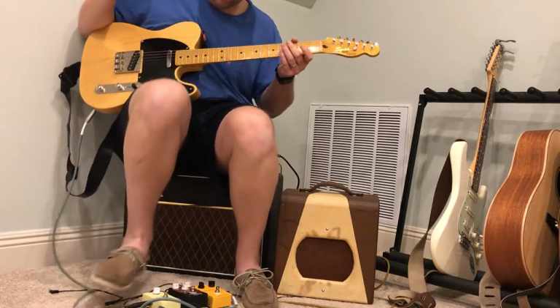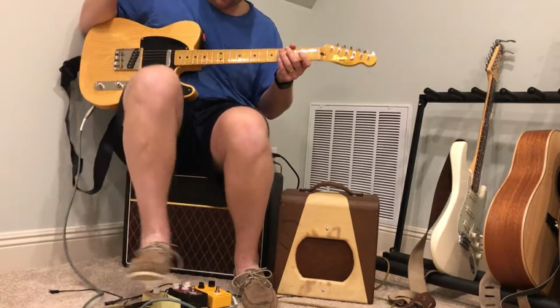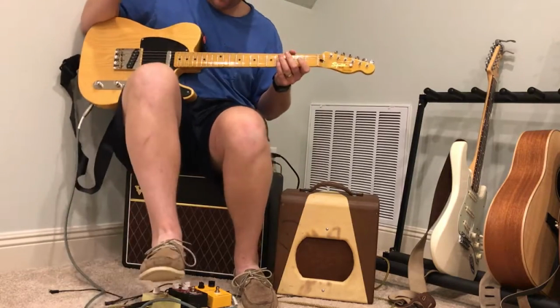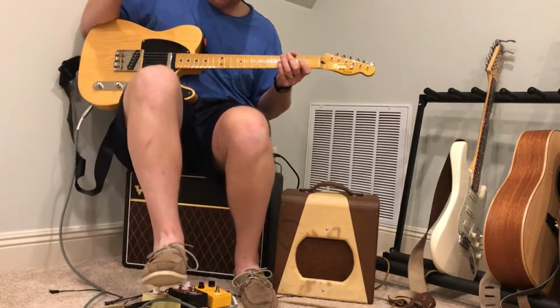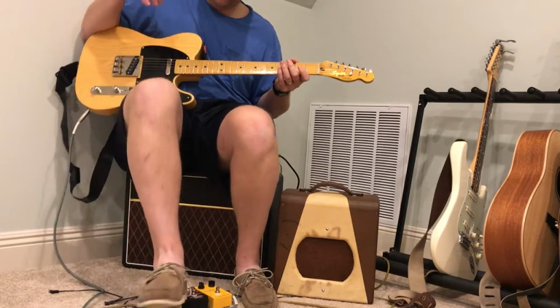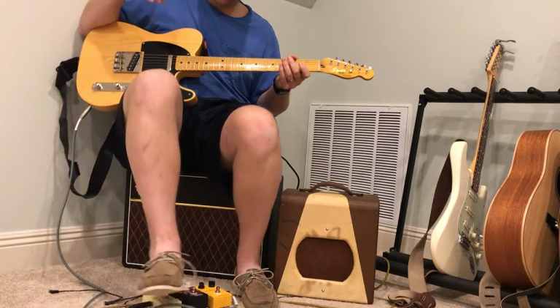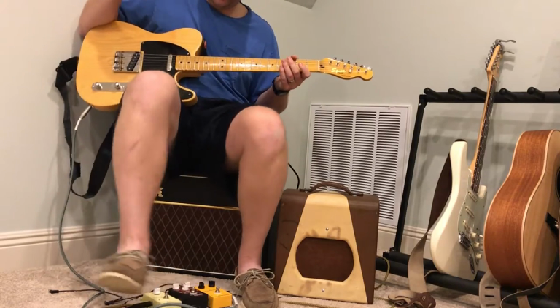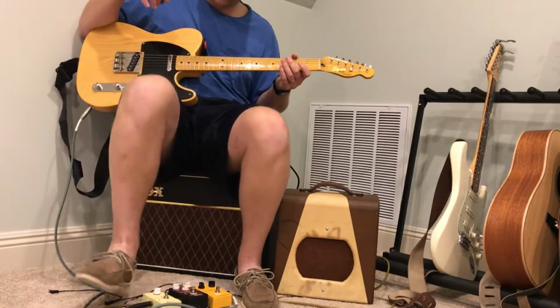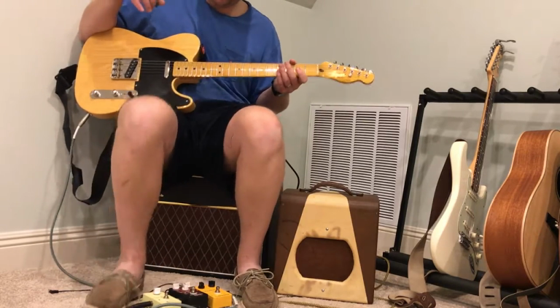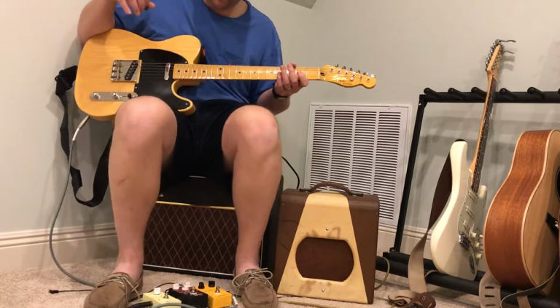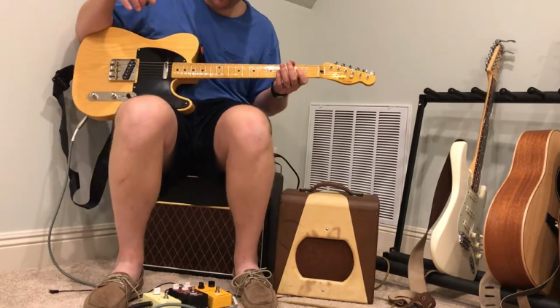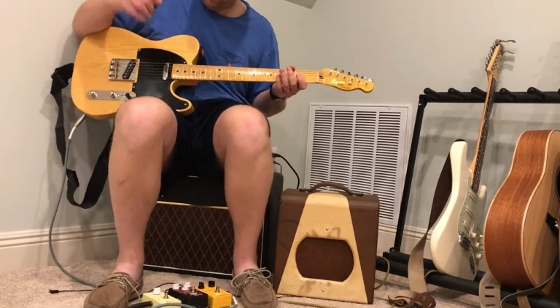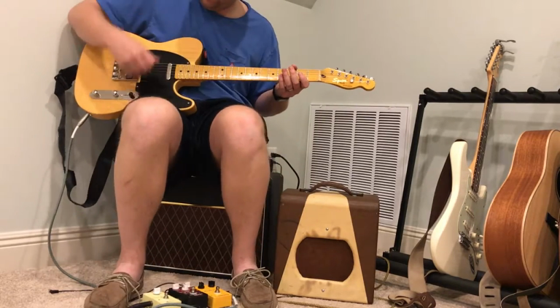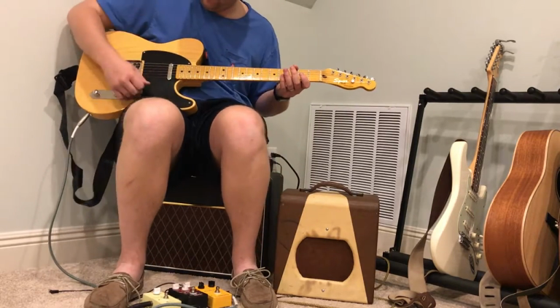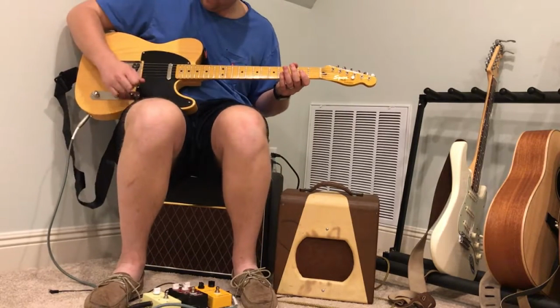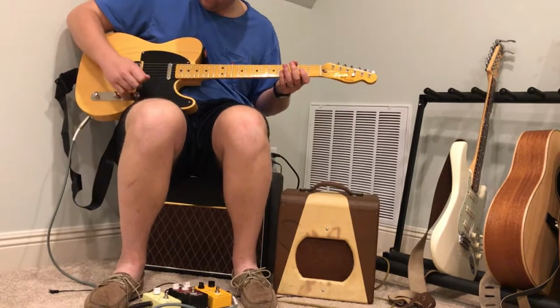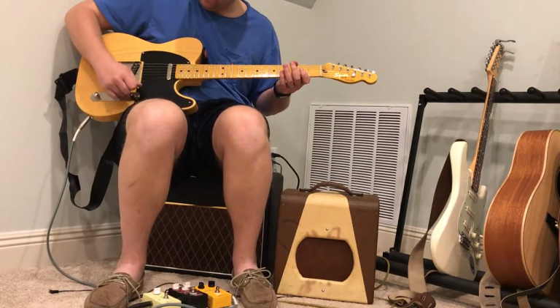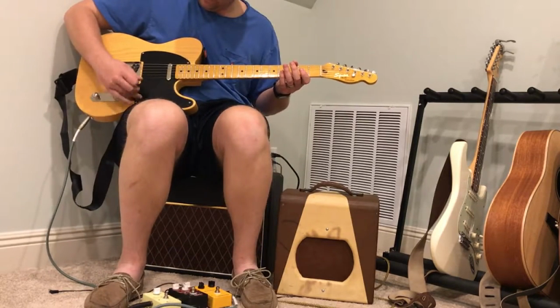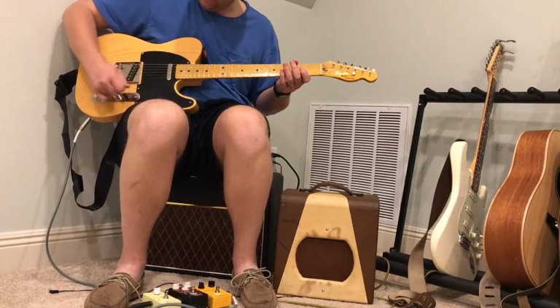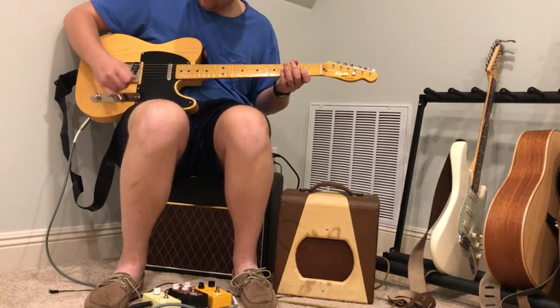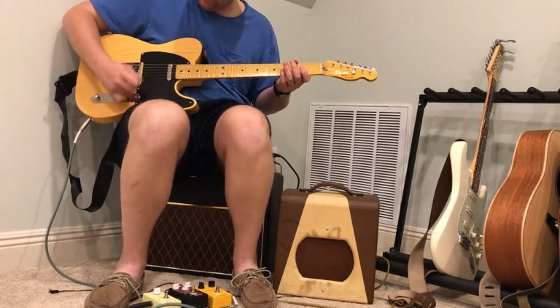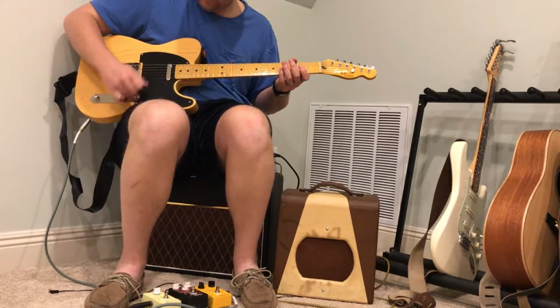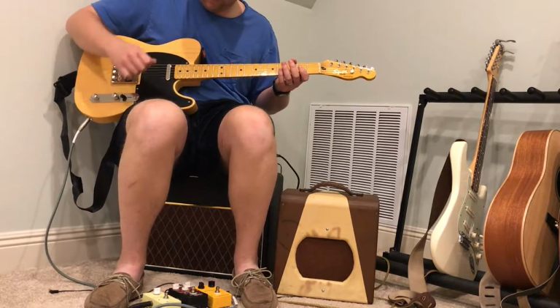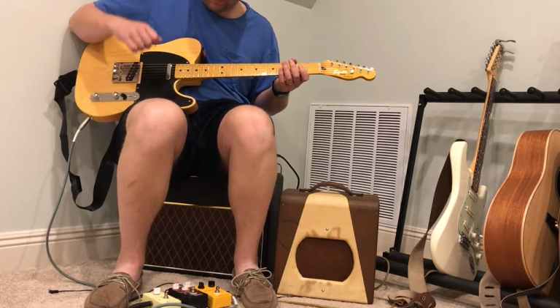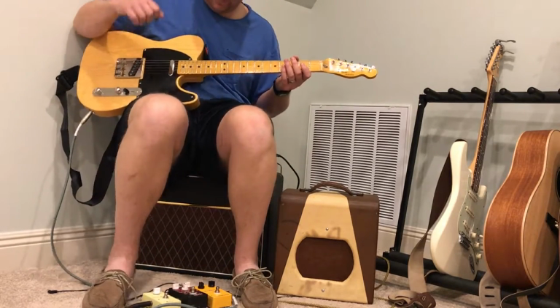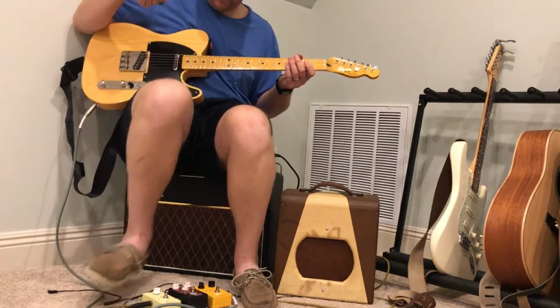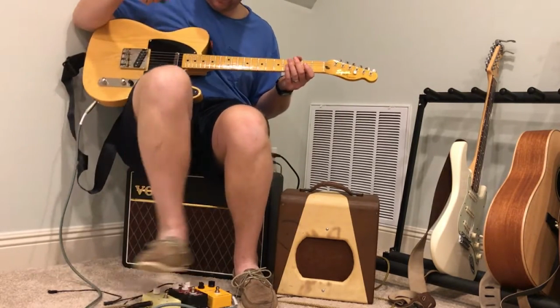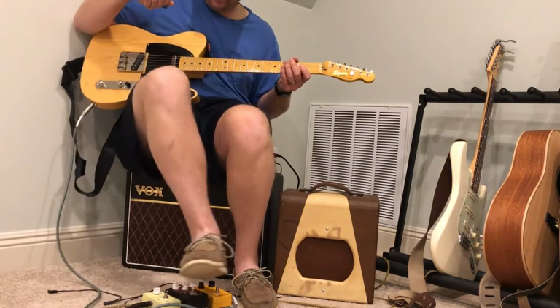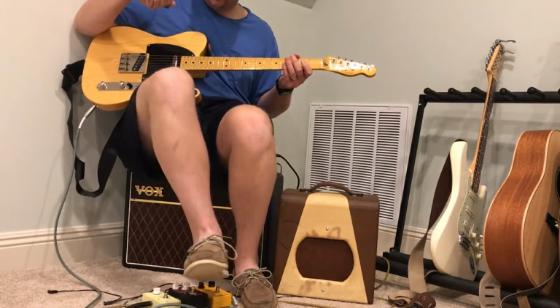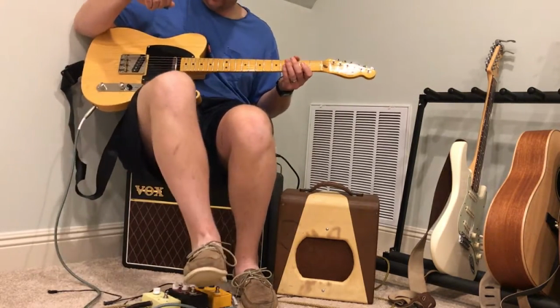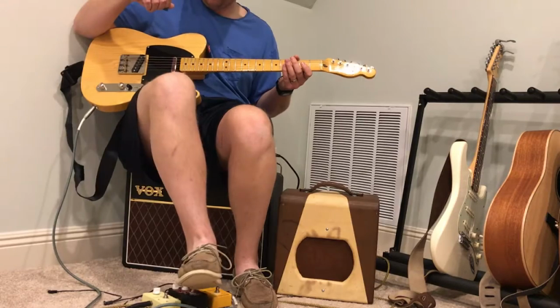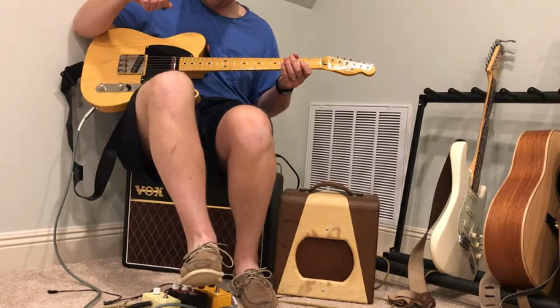Now, here's the boost off and the bridge pickup with a drive pedal.